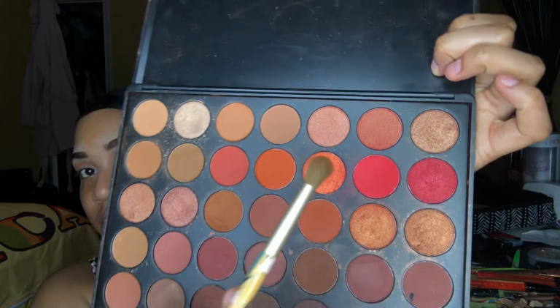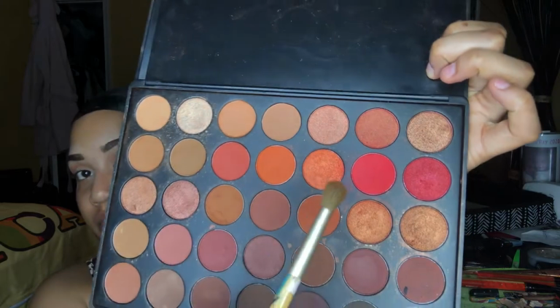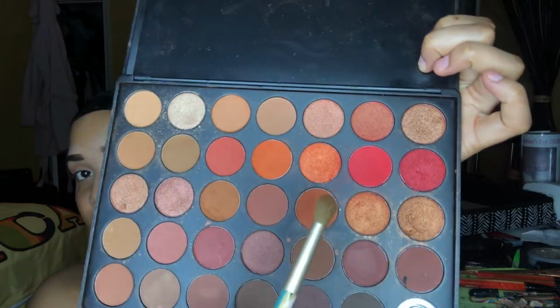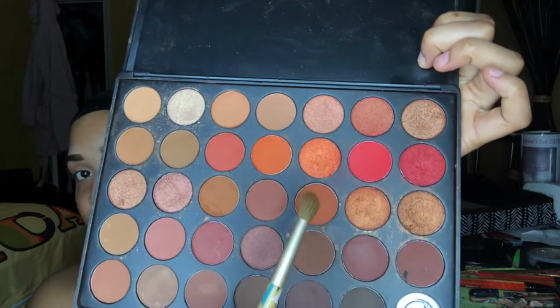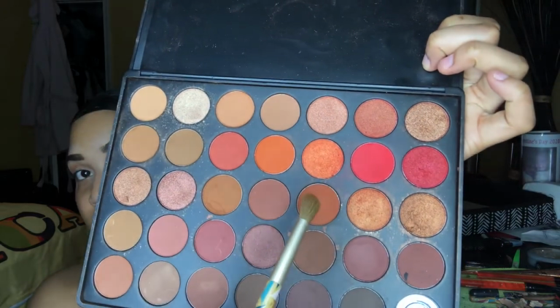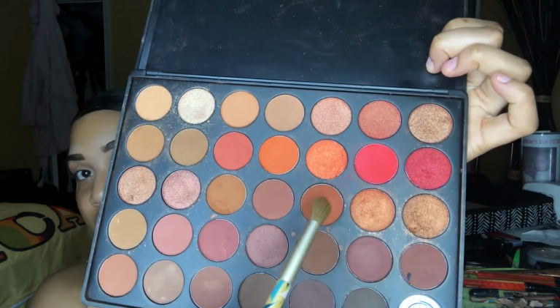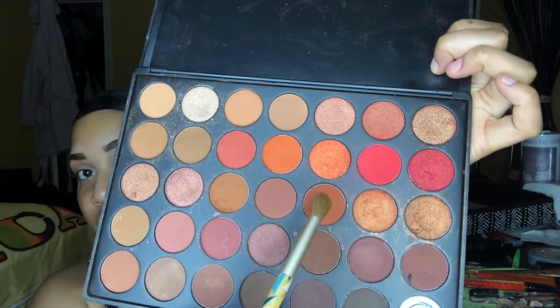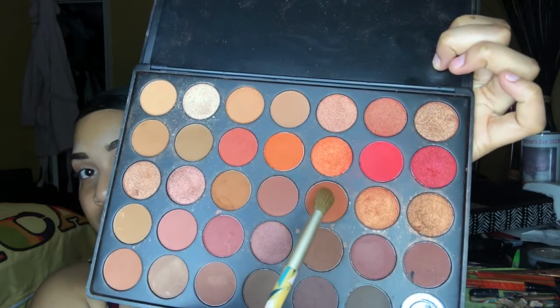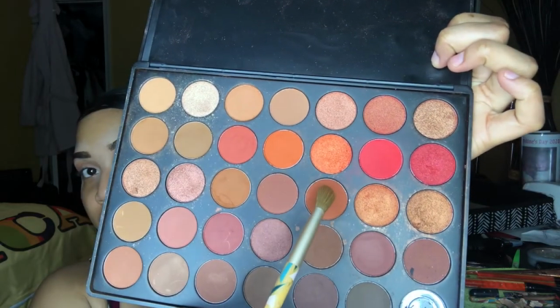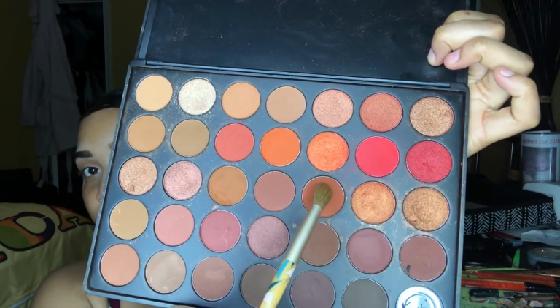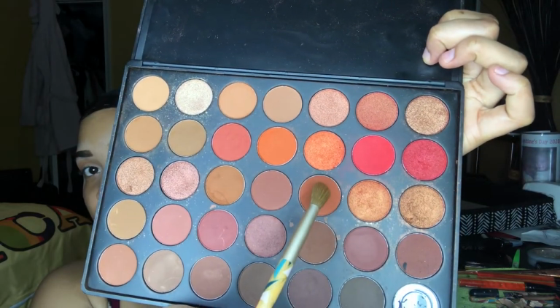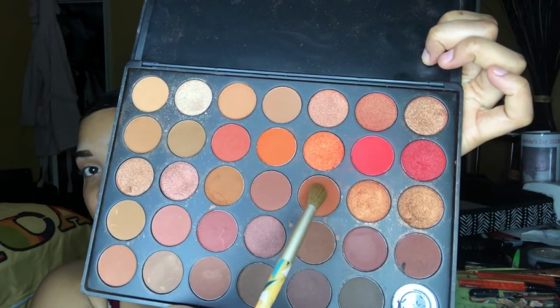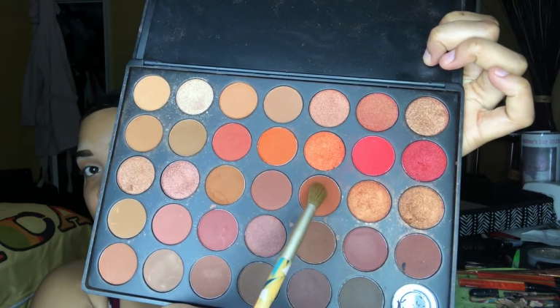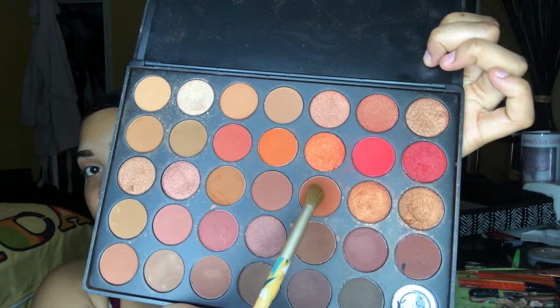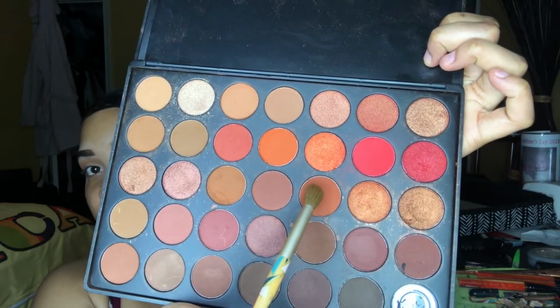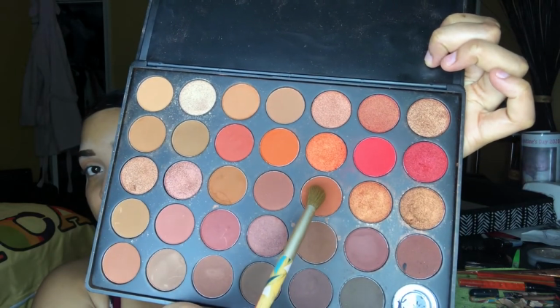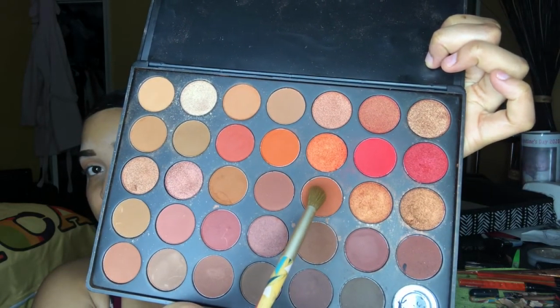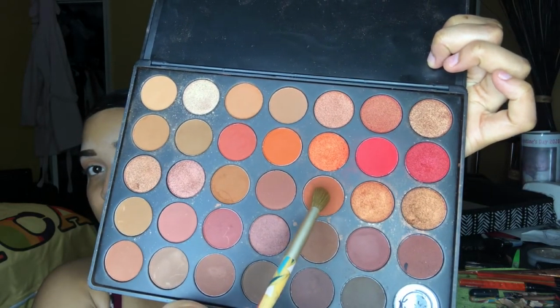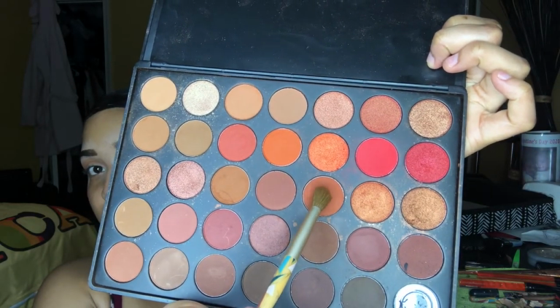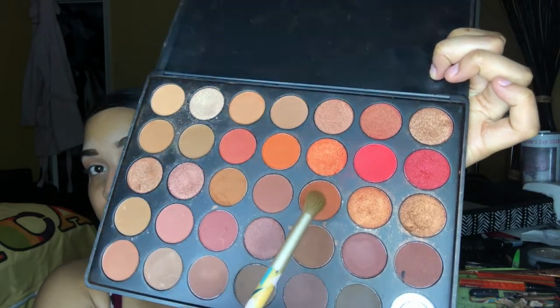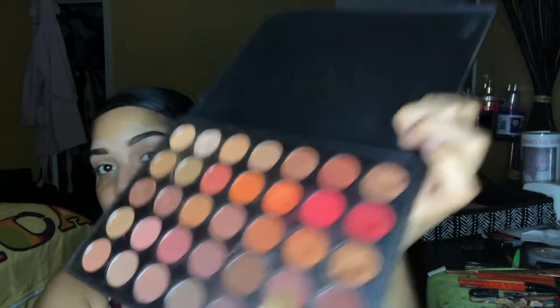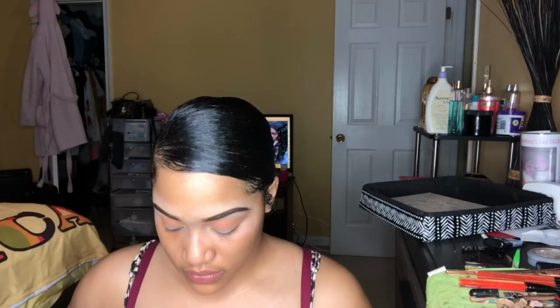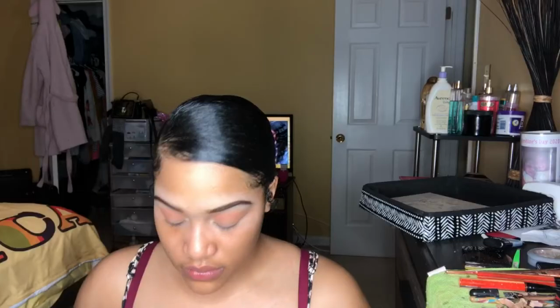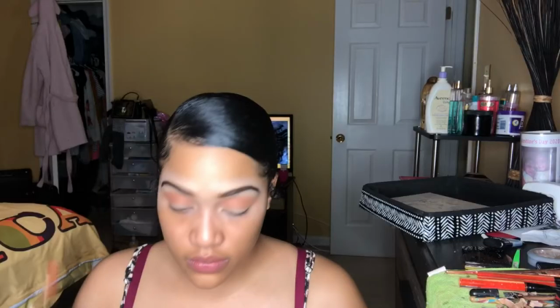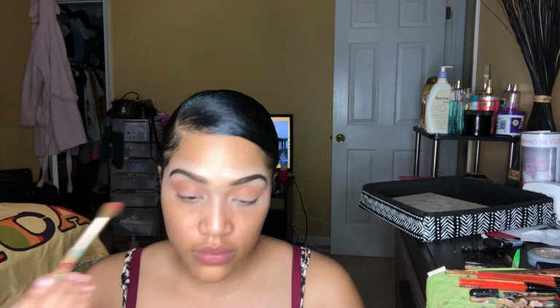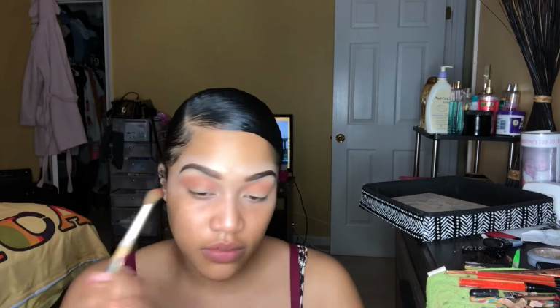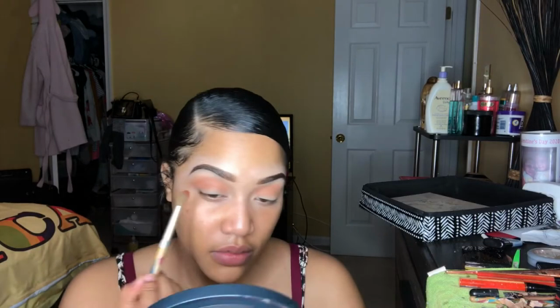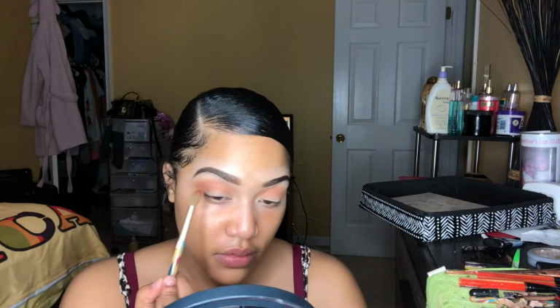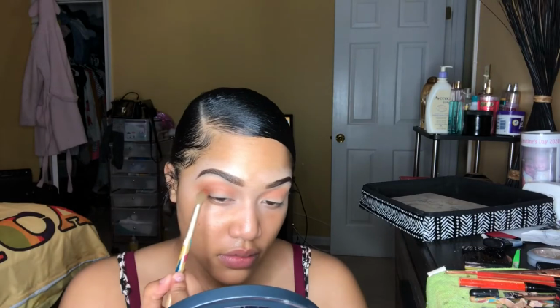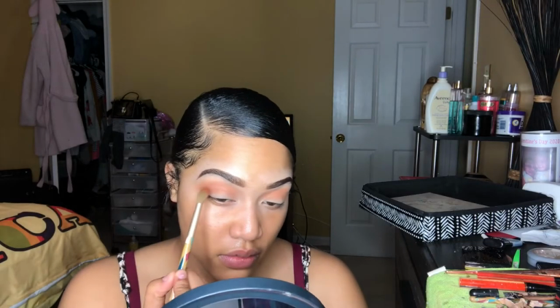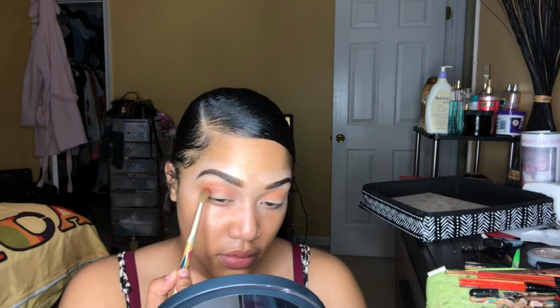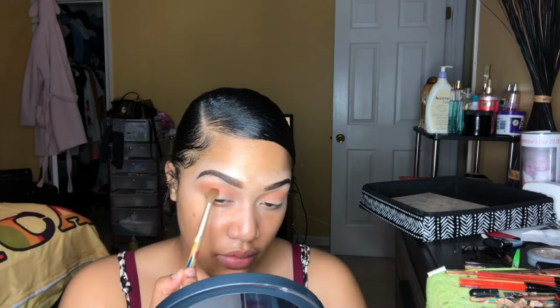The second color I'm choosing to use is the color Brick, and I'm going to be applying that right in my crease.